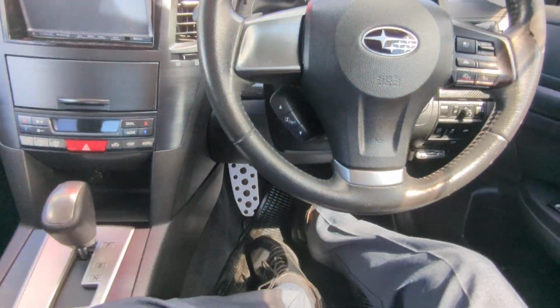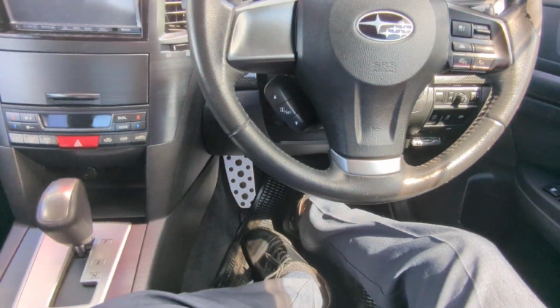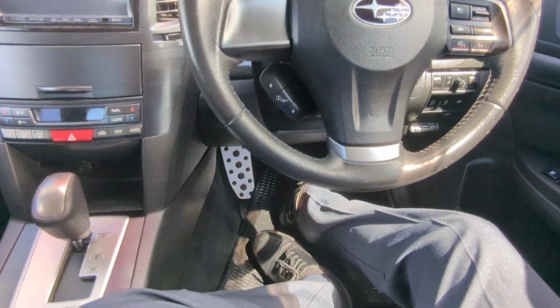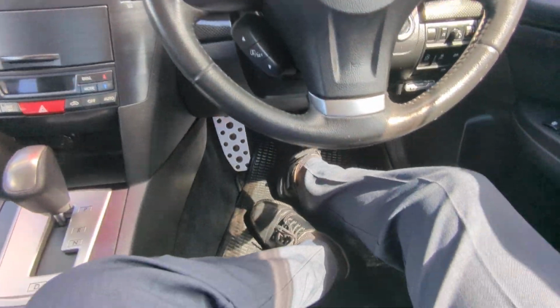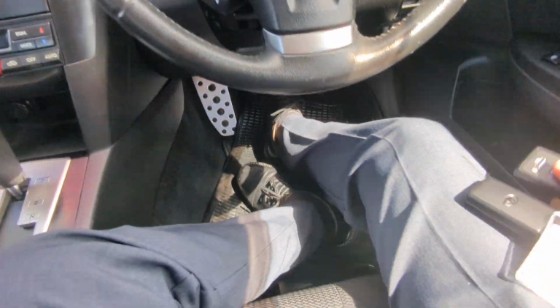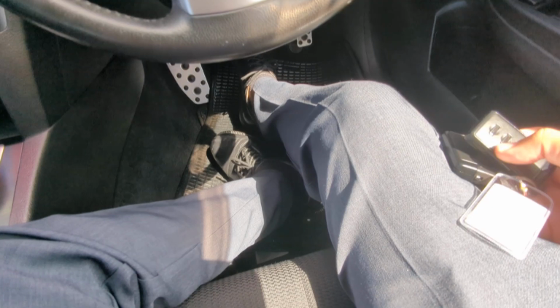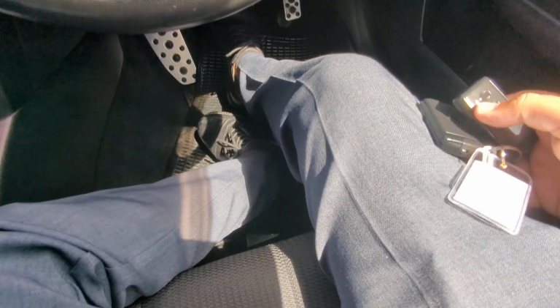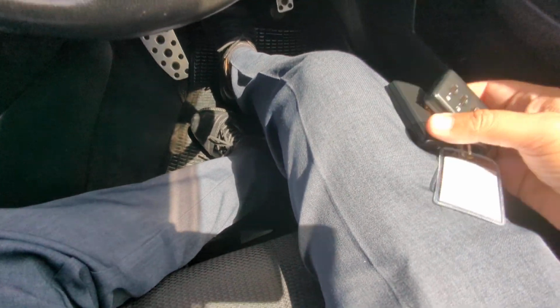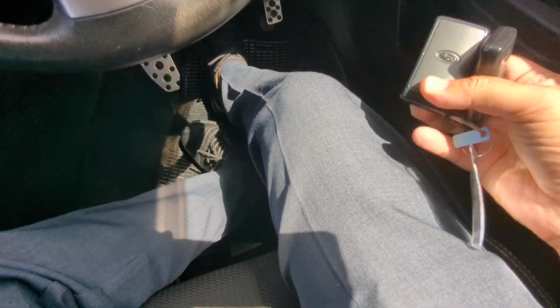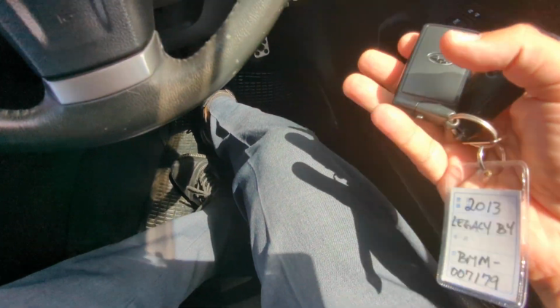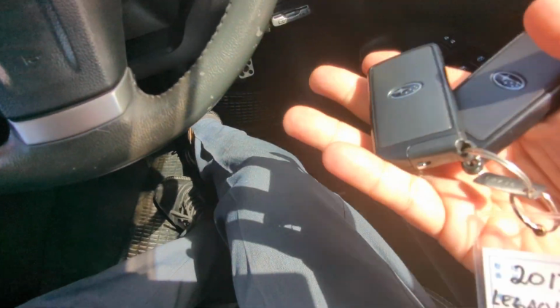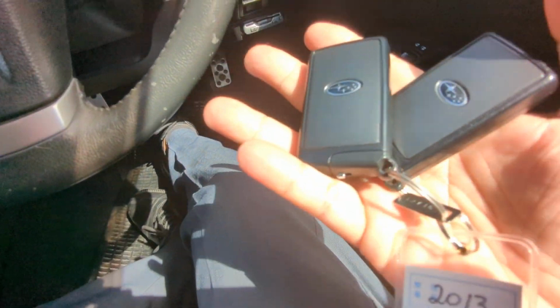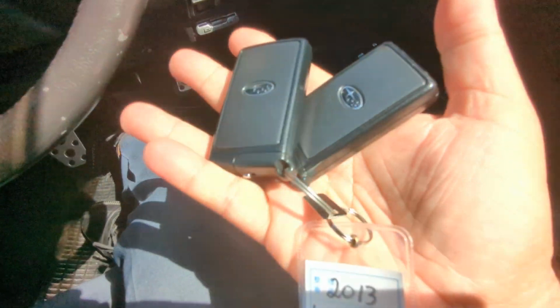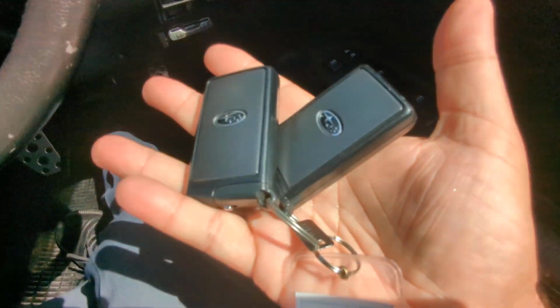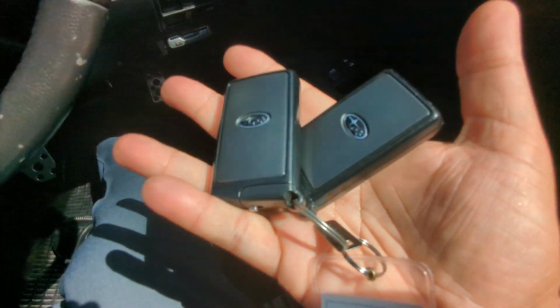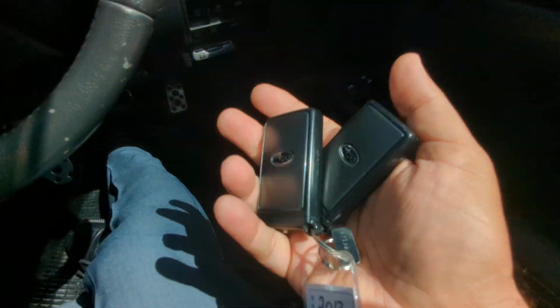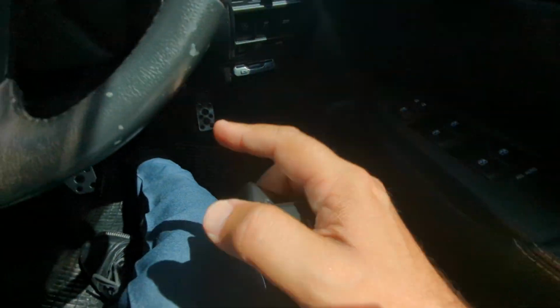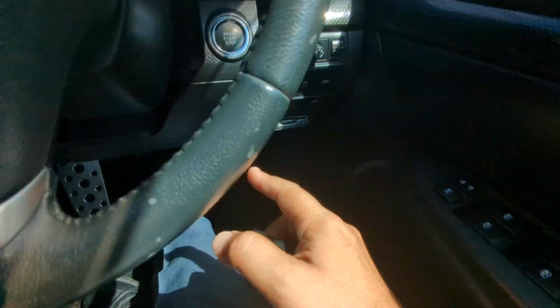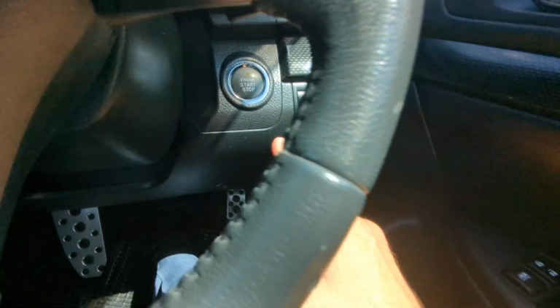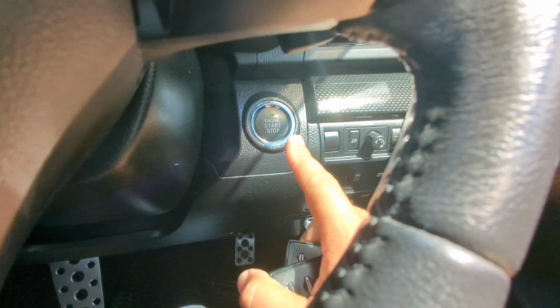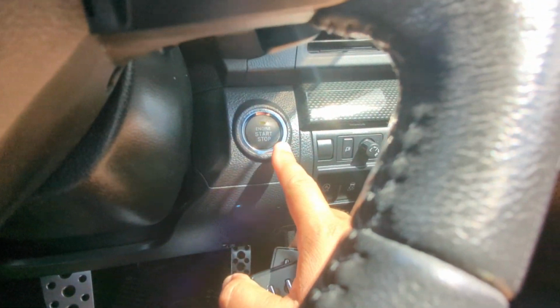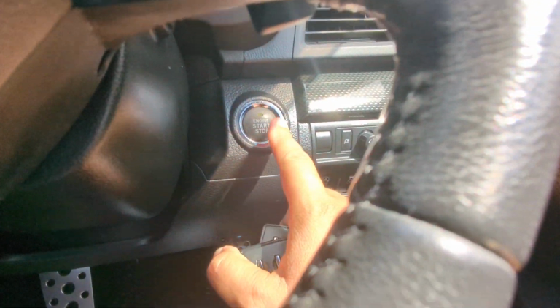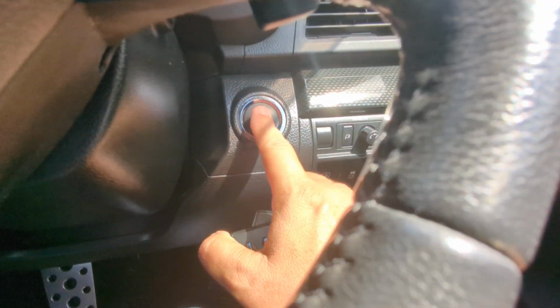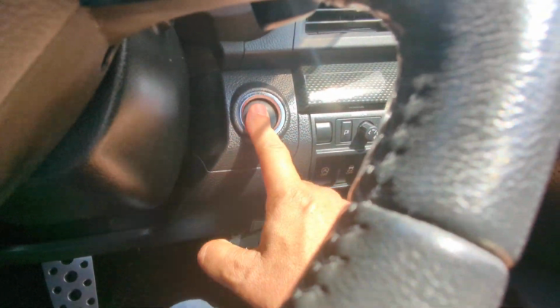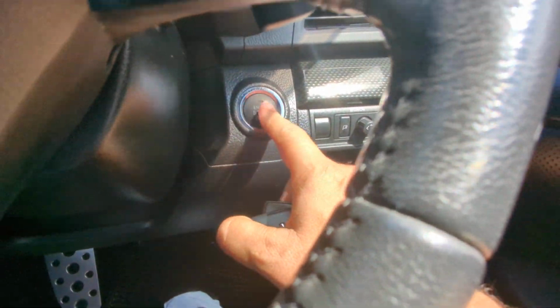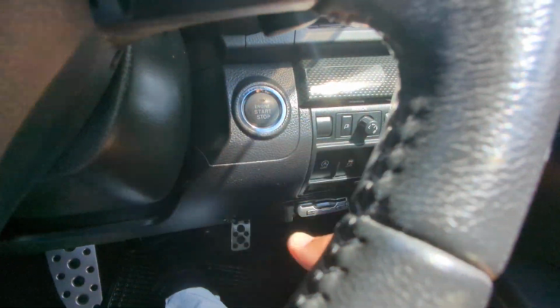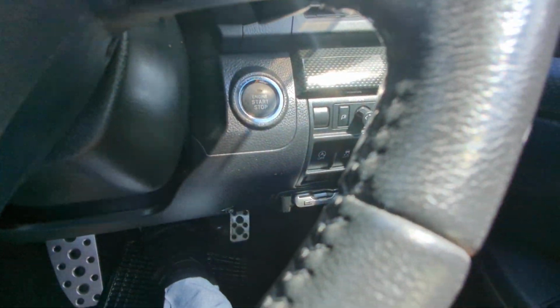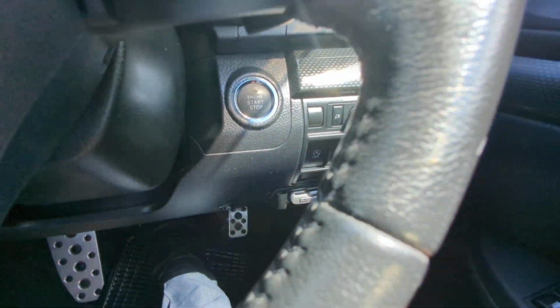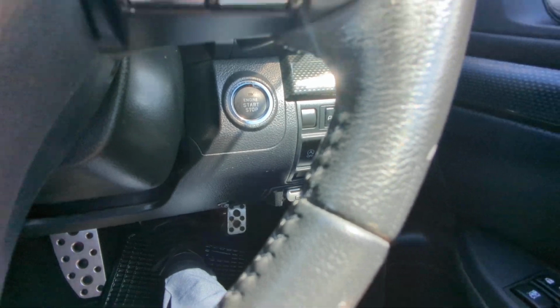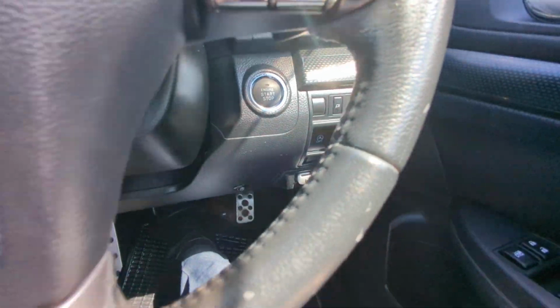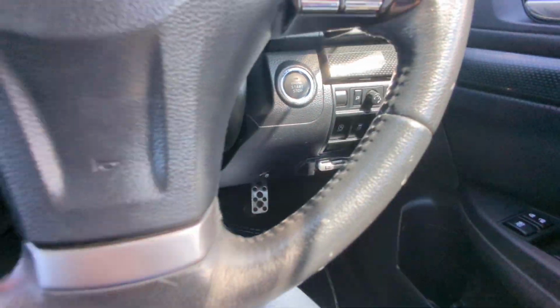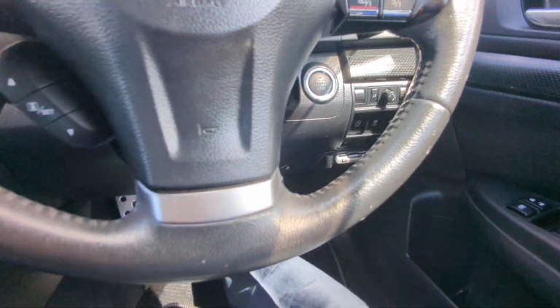The key fob on your purse and foot on the brake — it is a push start. Push that one time and it goes.